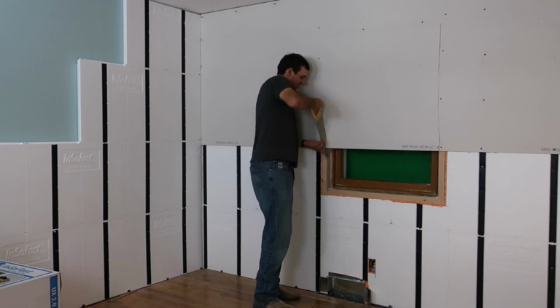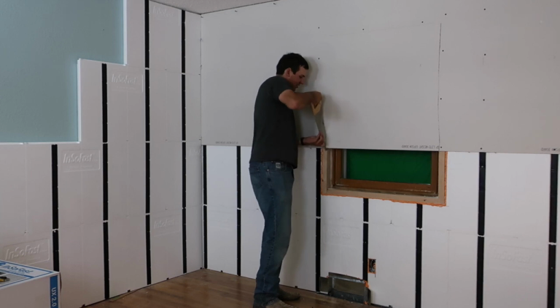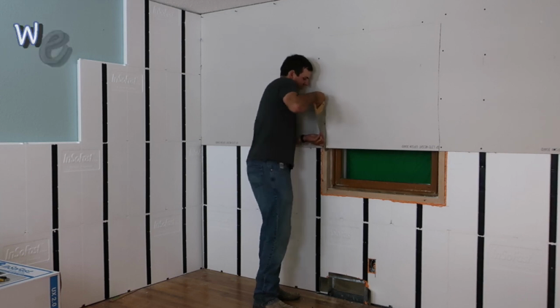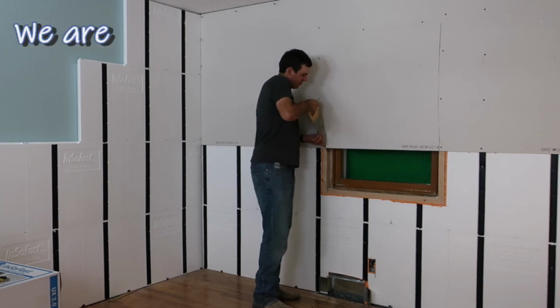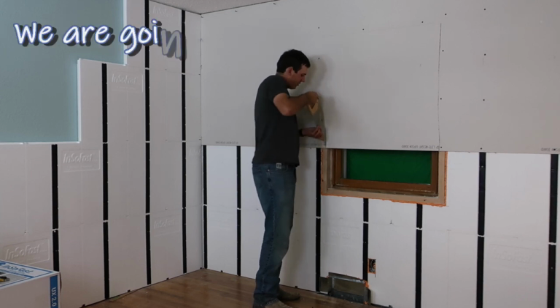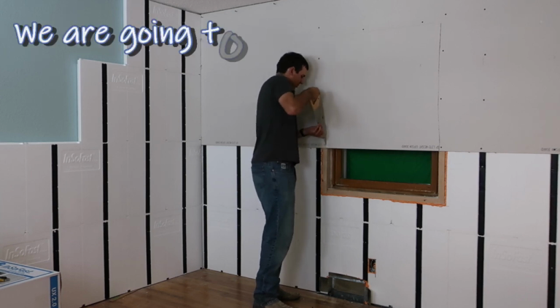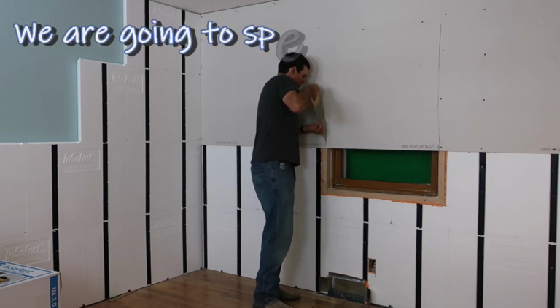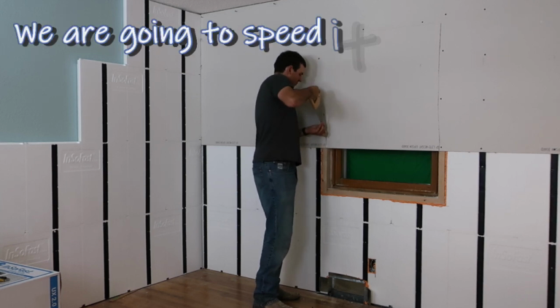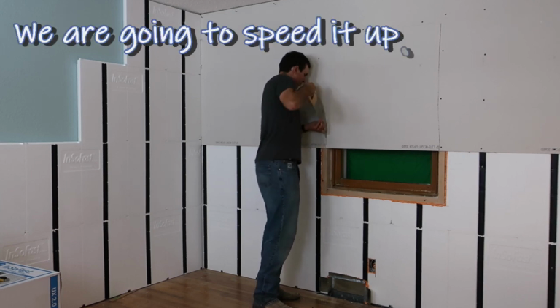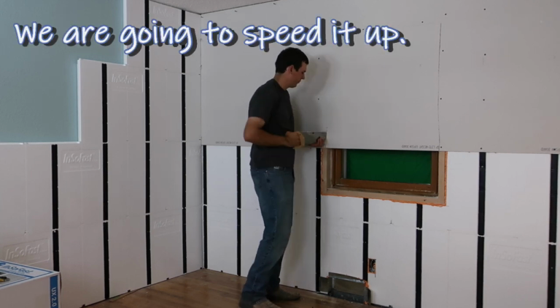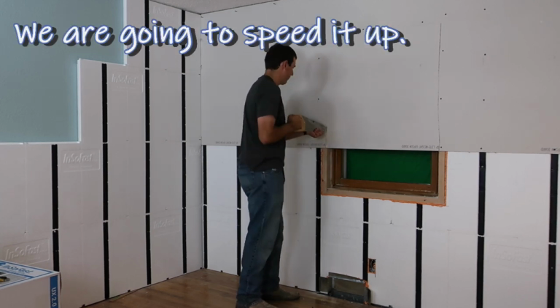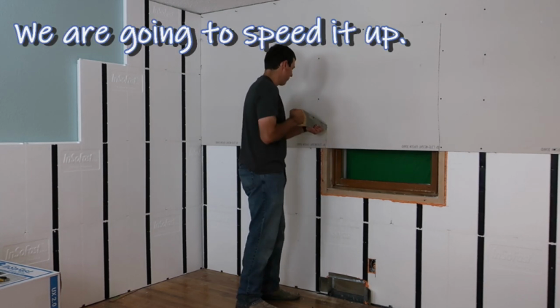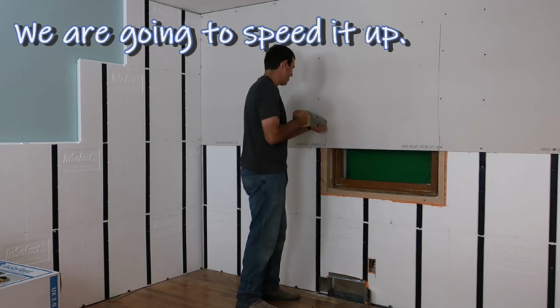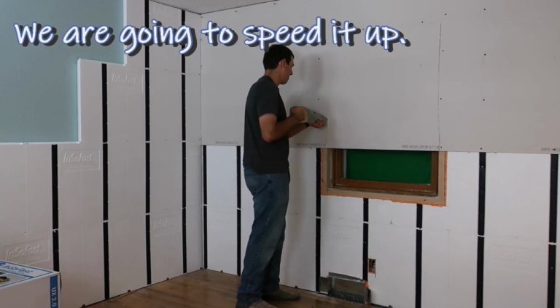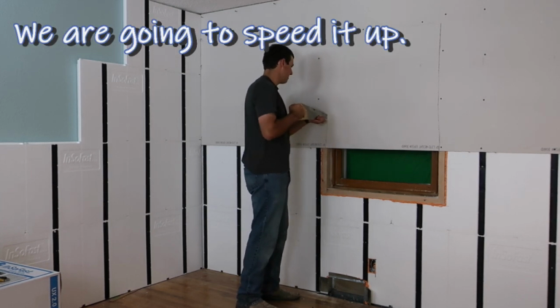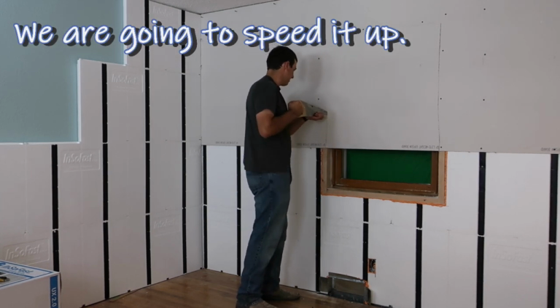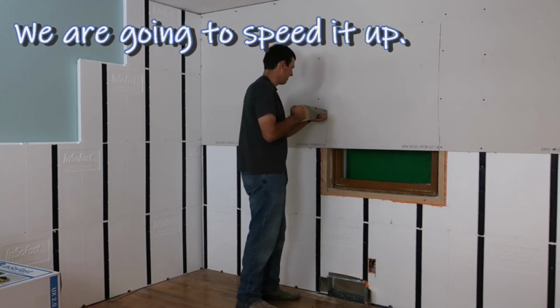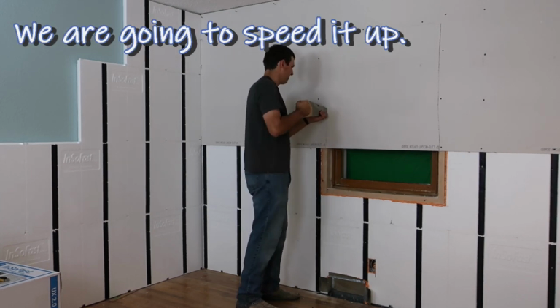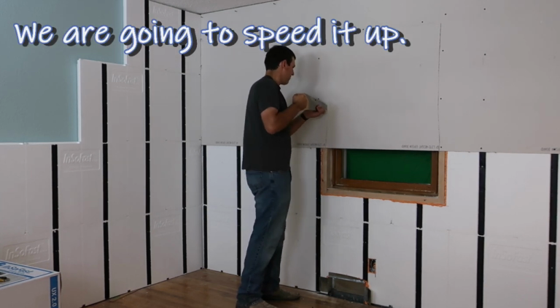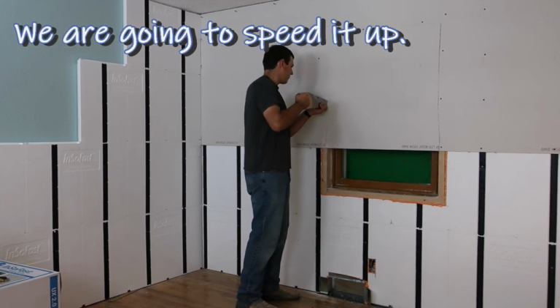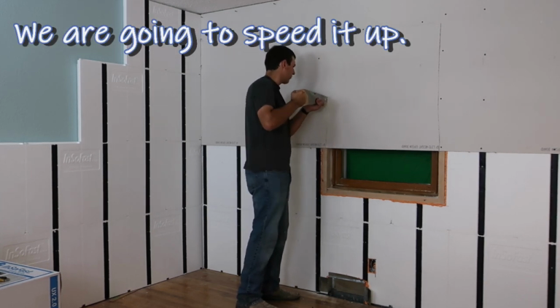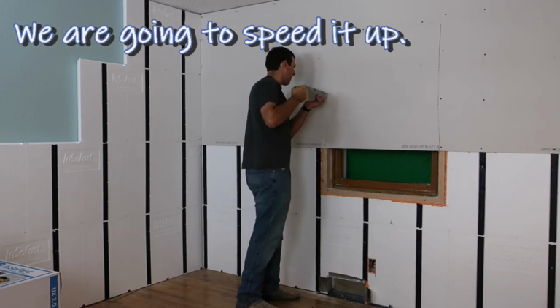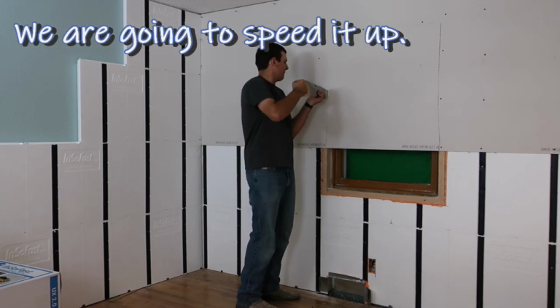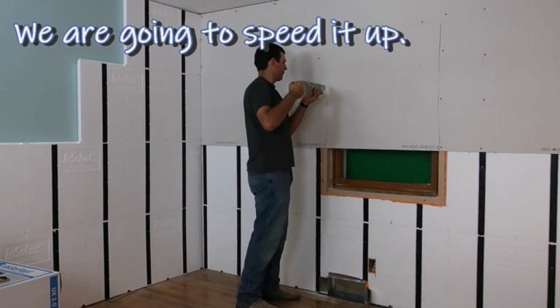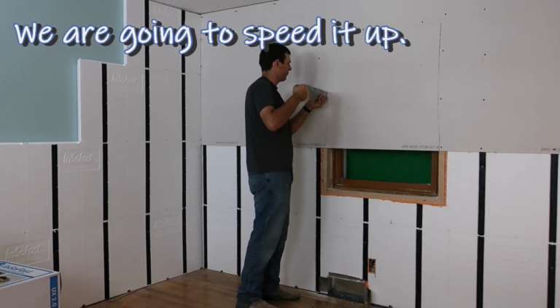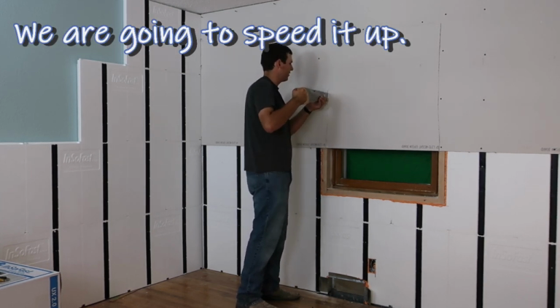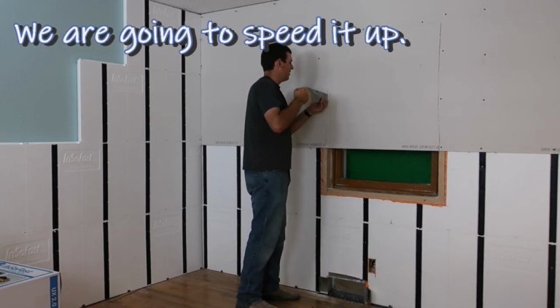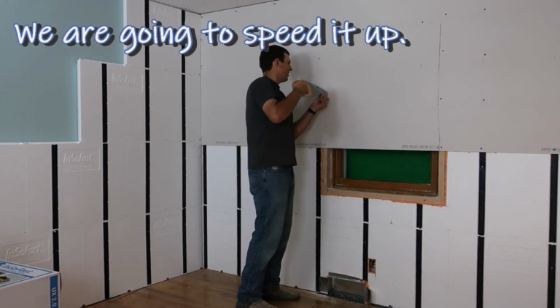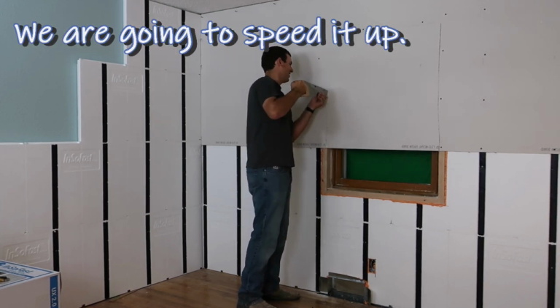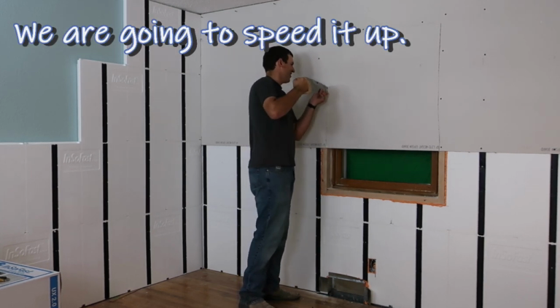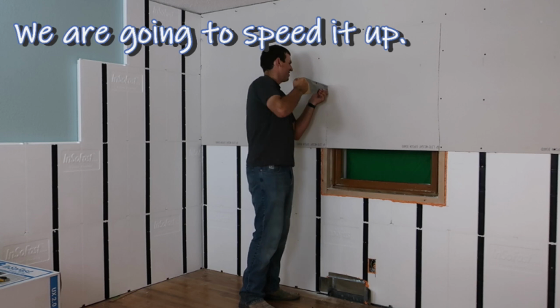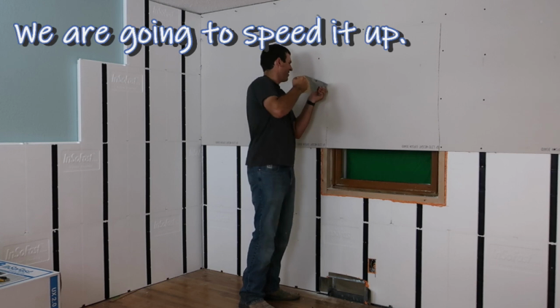It may be easier to pre-cut the window opening, but cutting it out later also works.